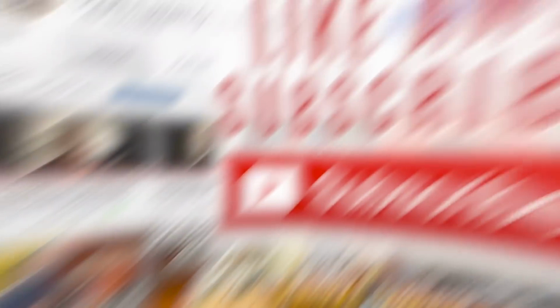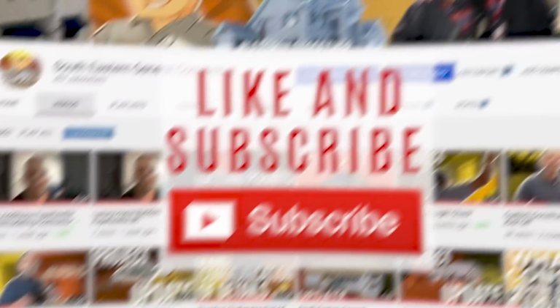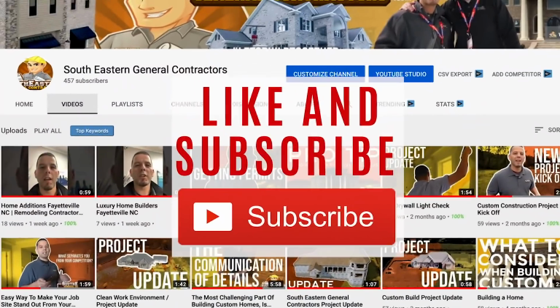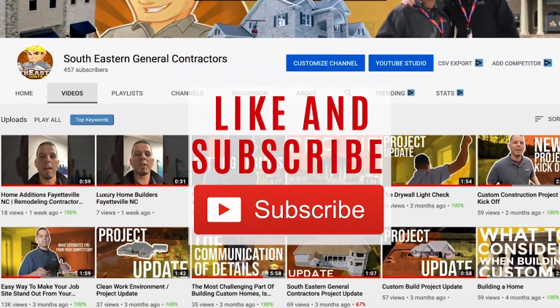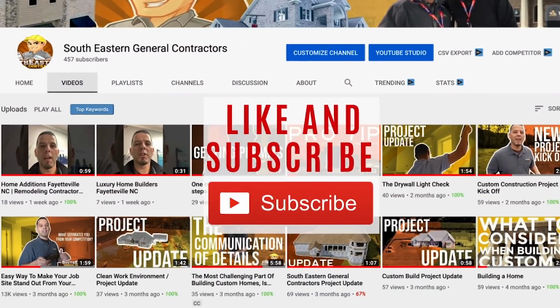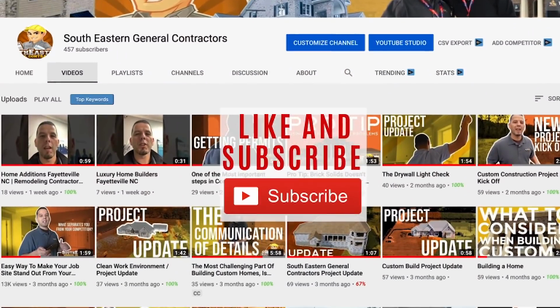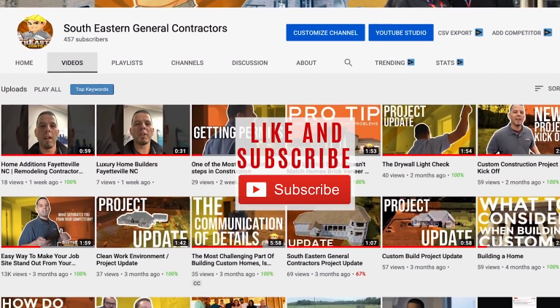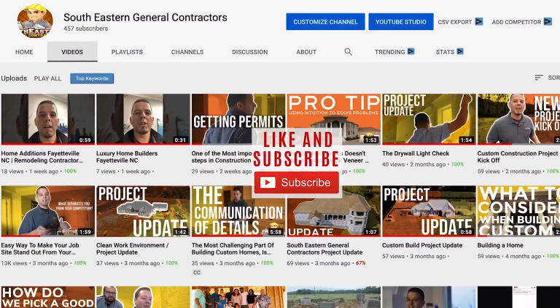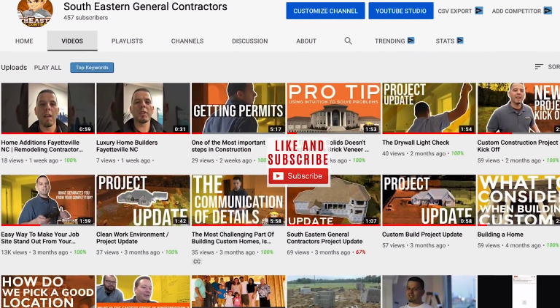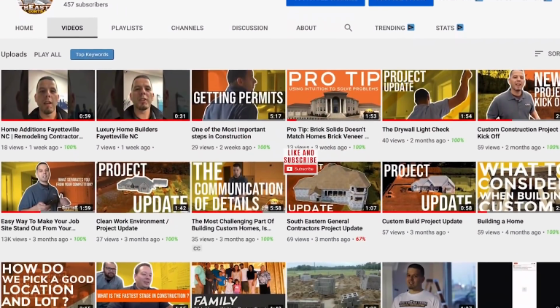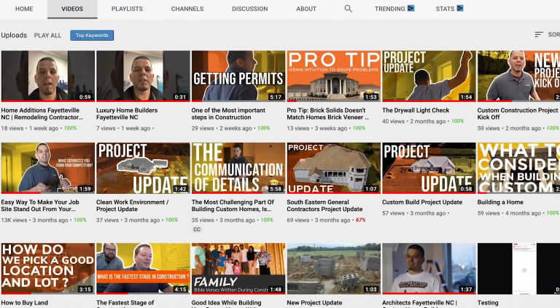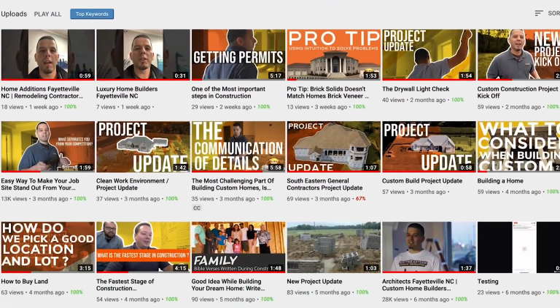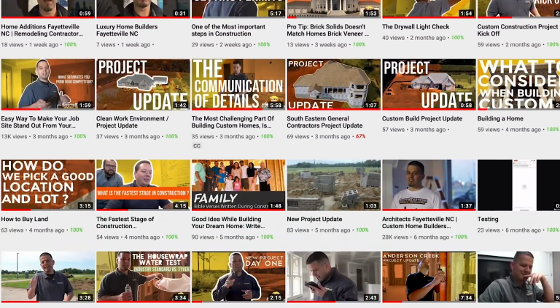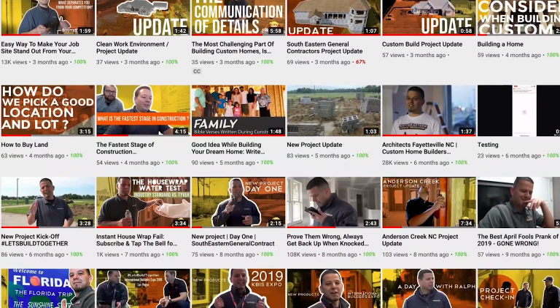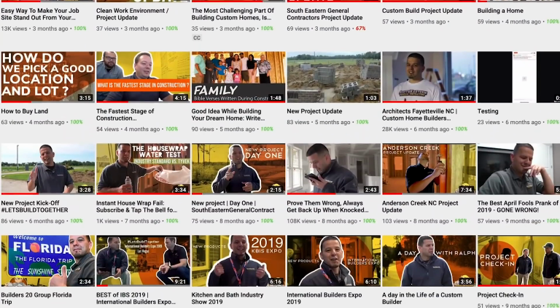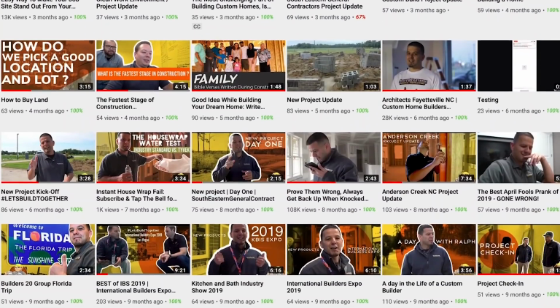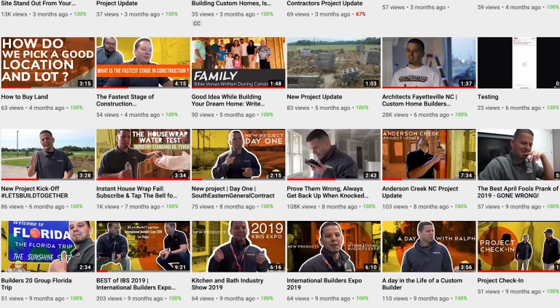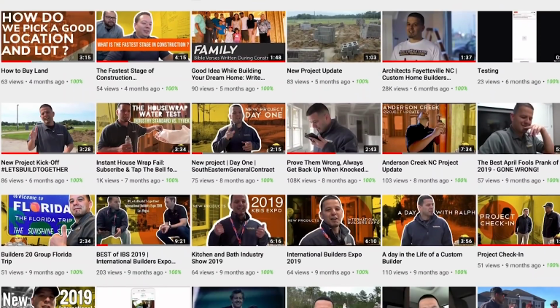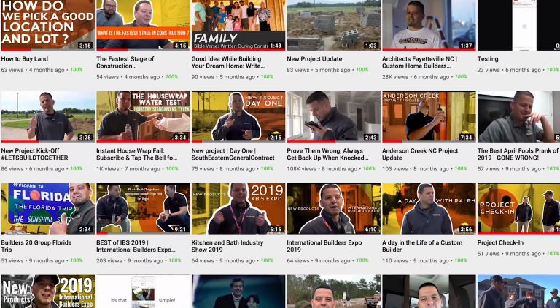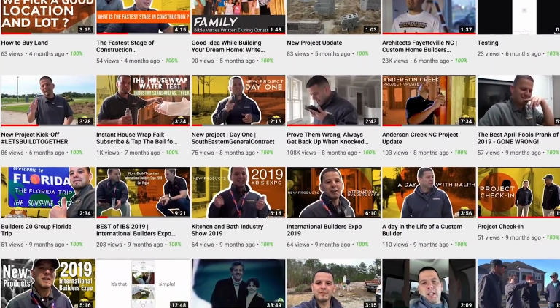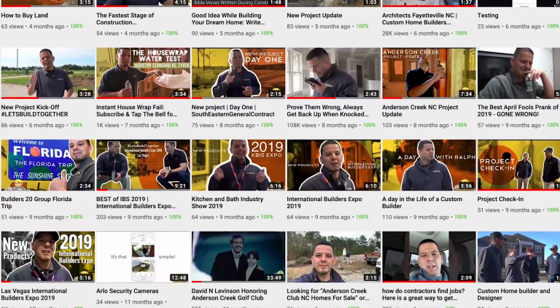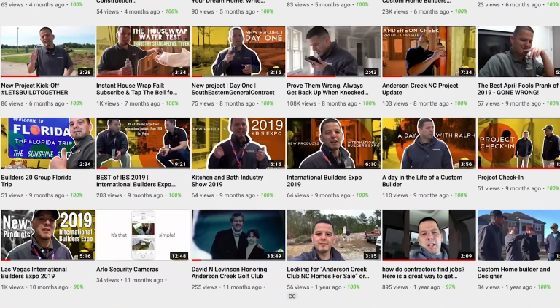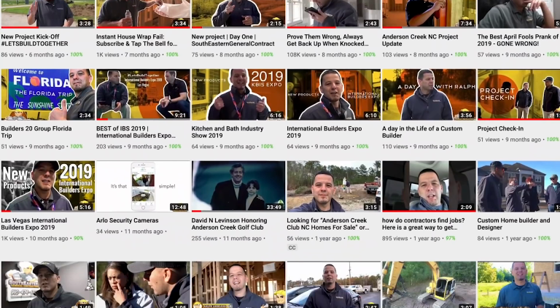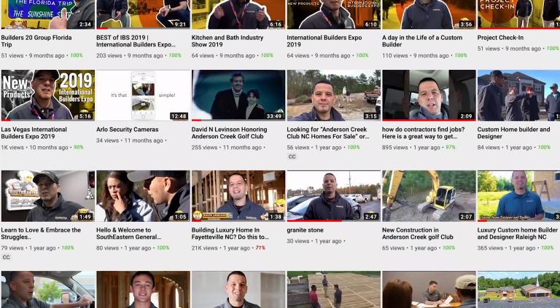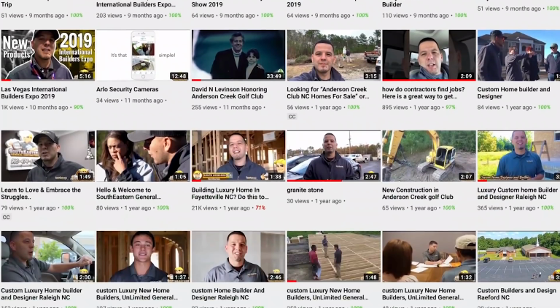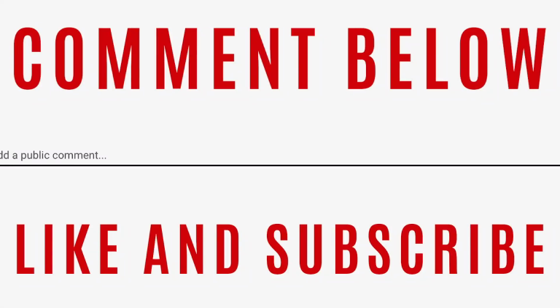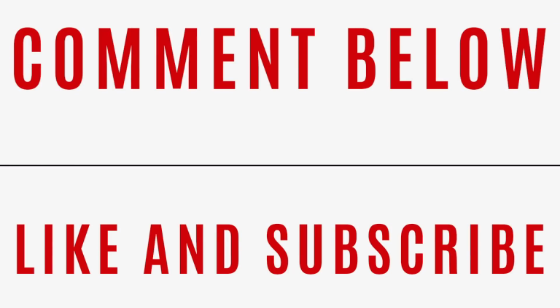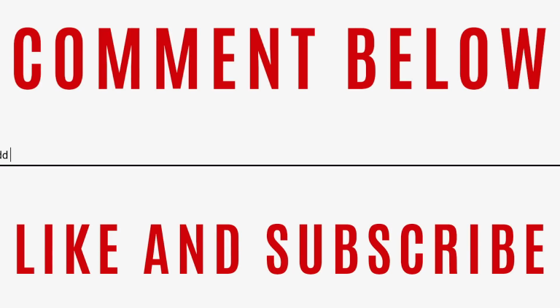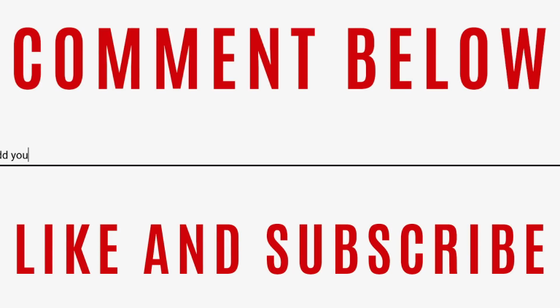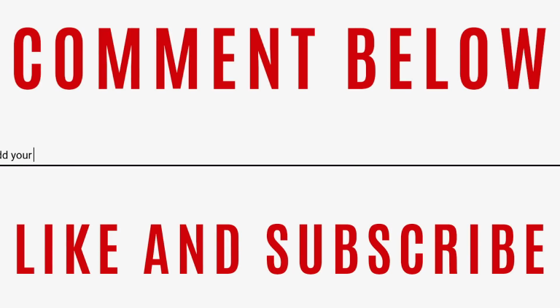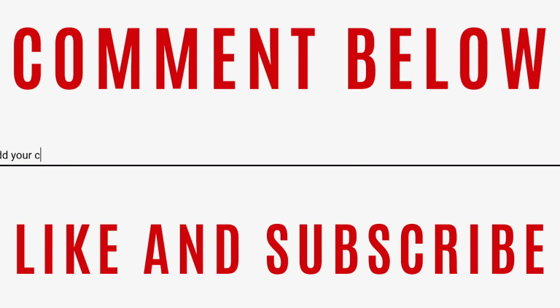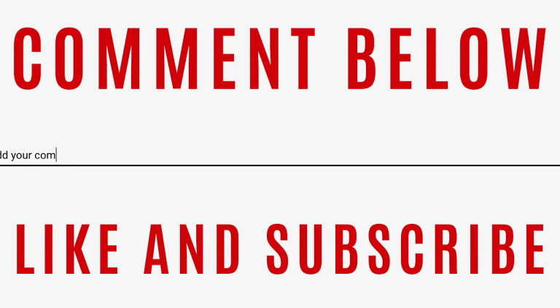Have you ever built before? Were there any red flags that you ignored? Comment below and share your story with us.